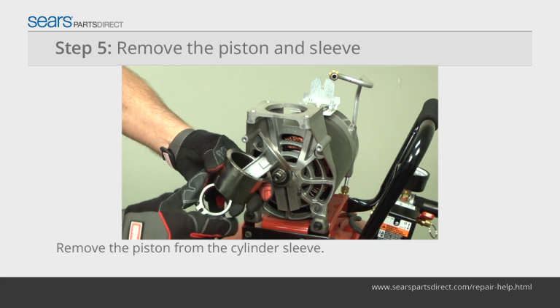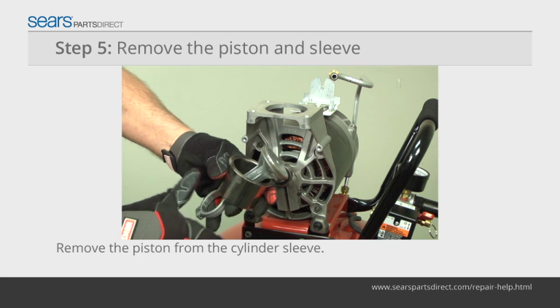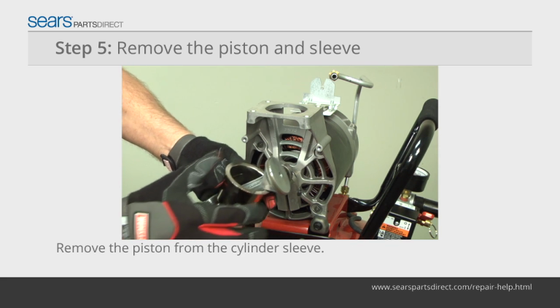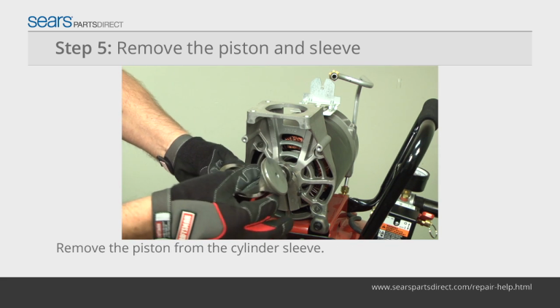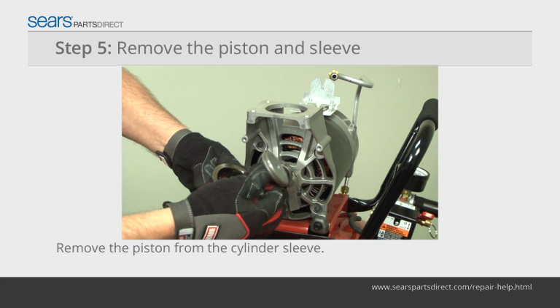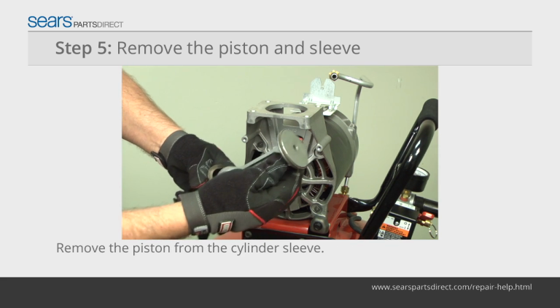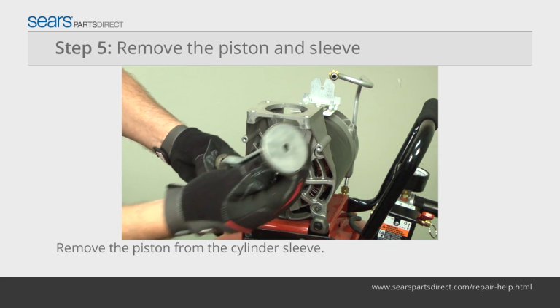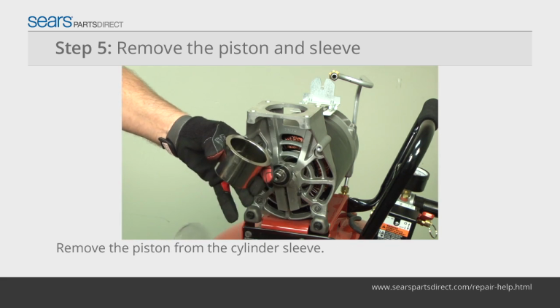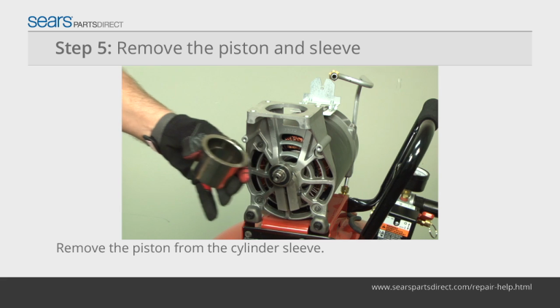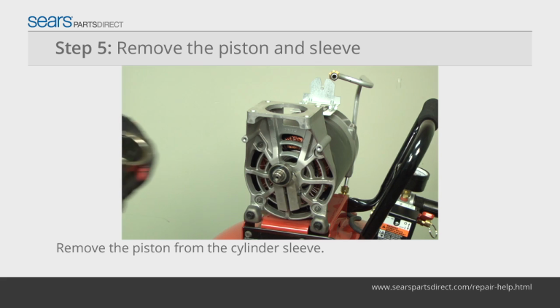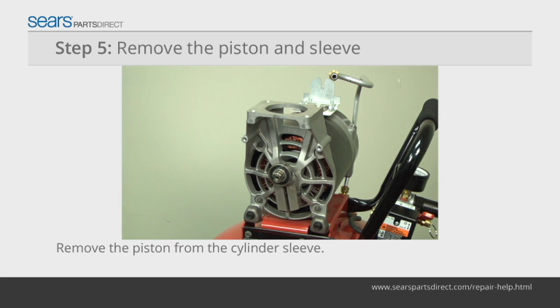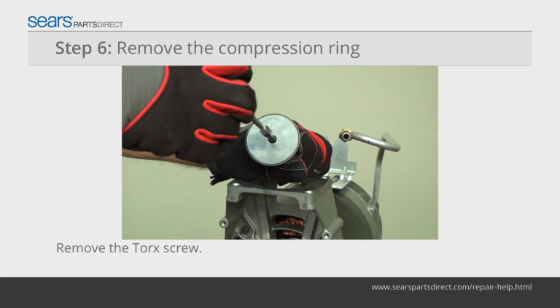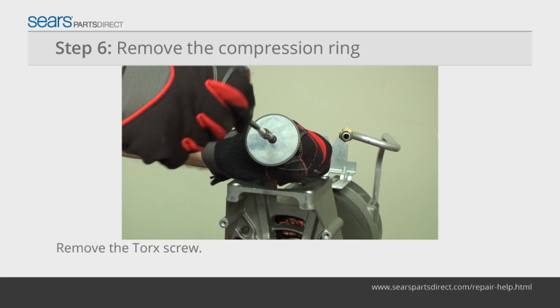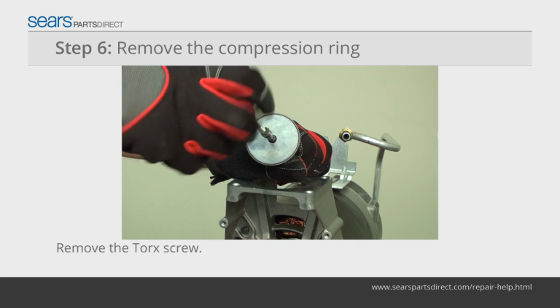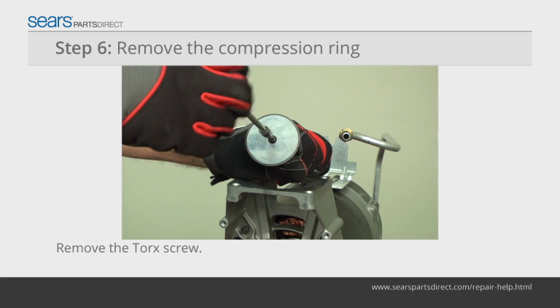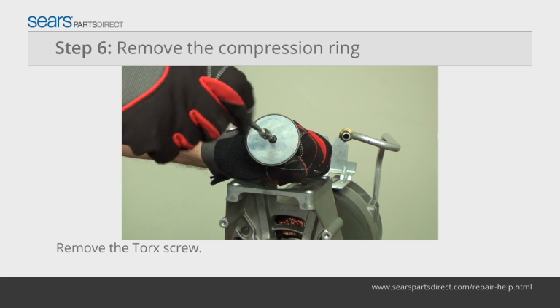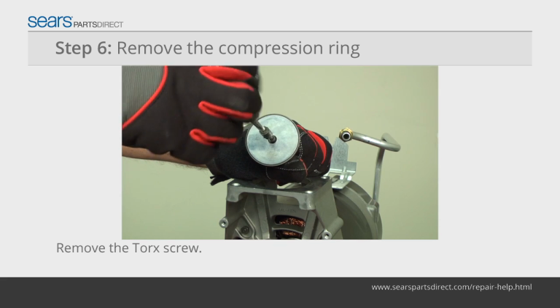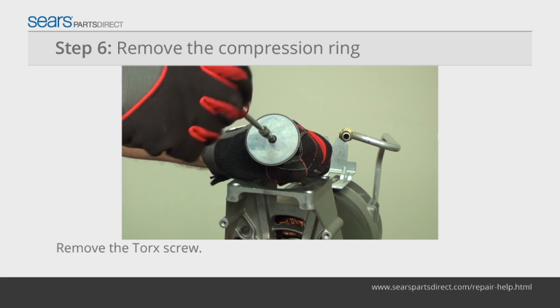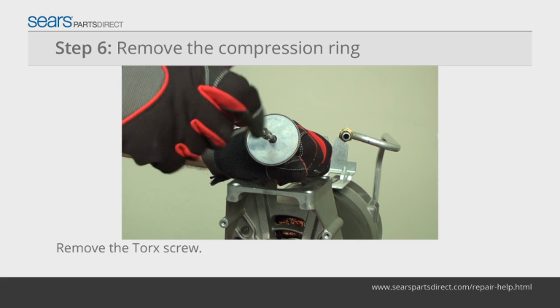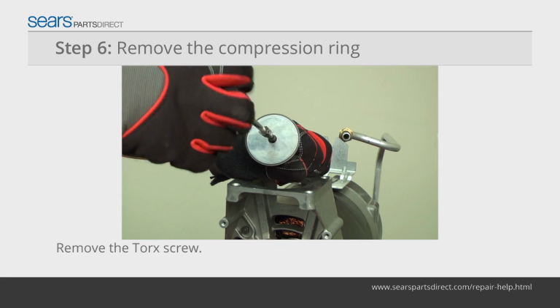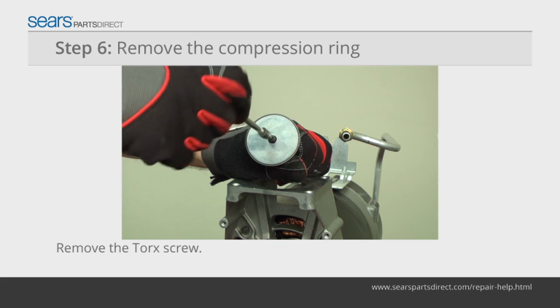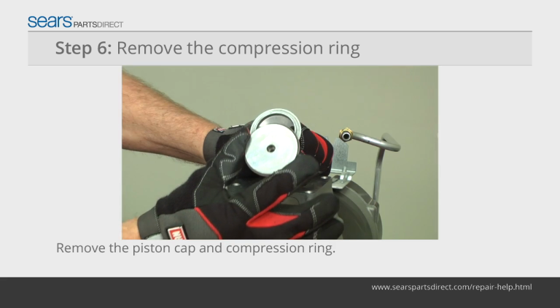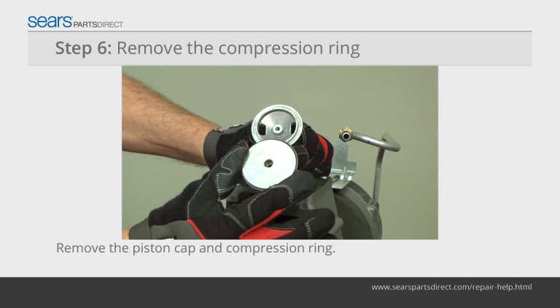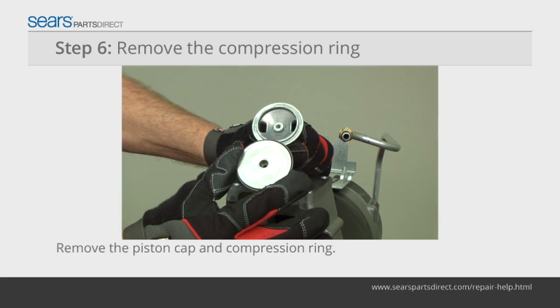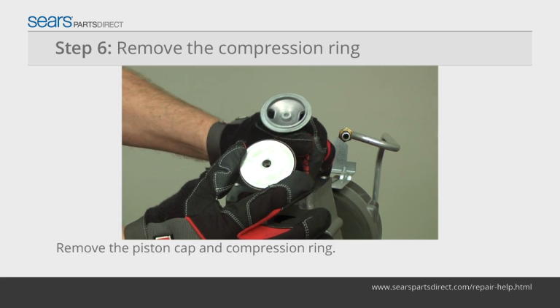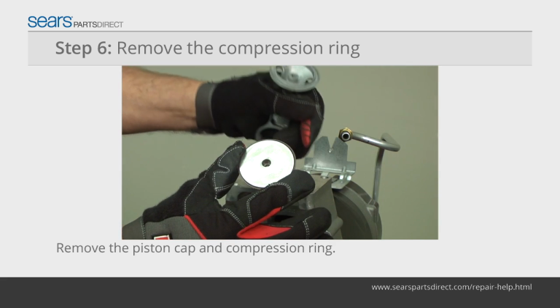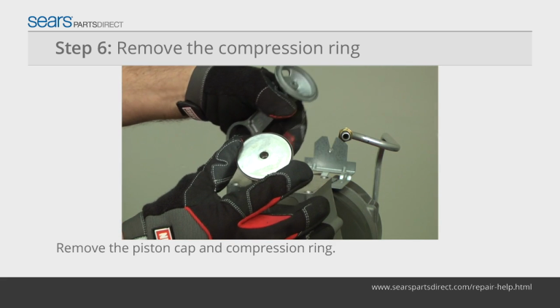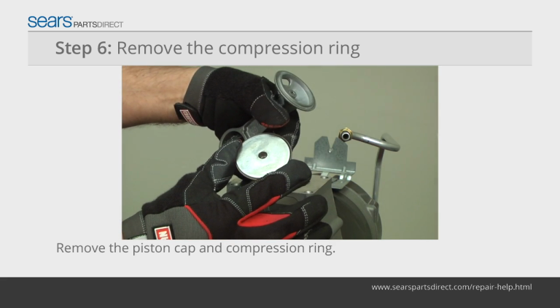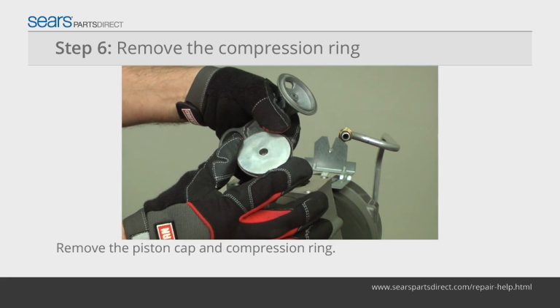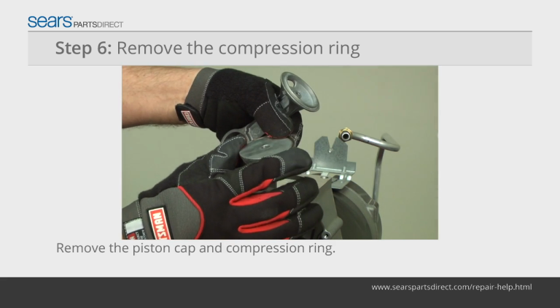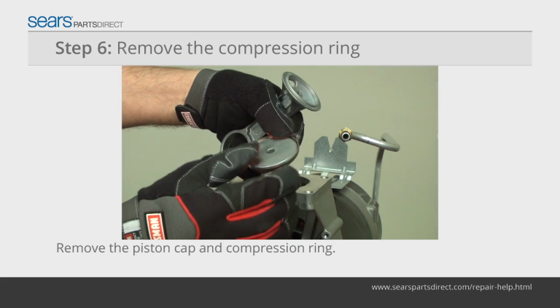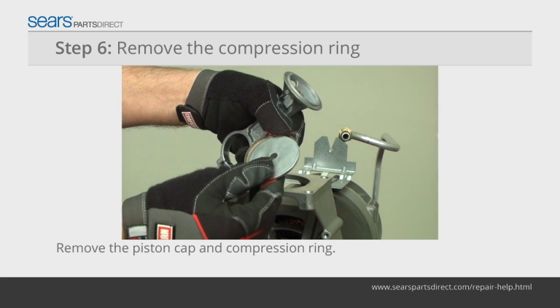Push the piston and cylinder sleeve up and out of the pump body. Push the piston out of the cylinder sleeve. Remove the torque screw from the top of the piston.